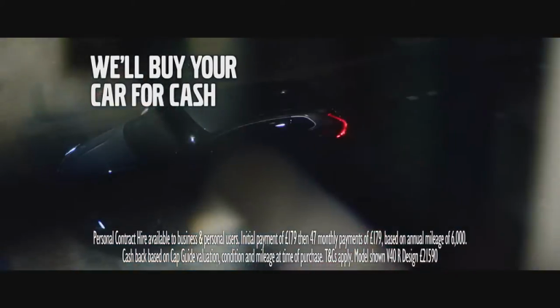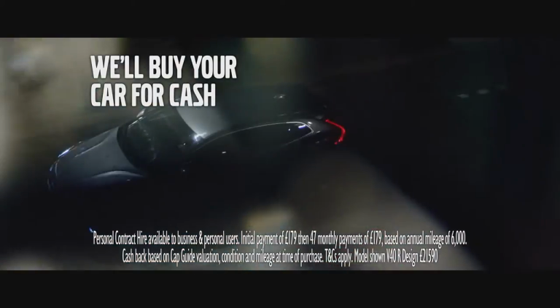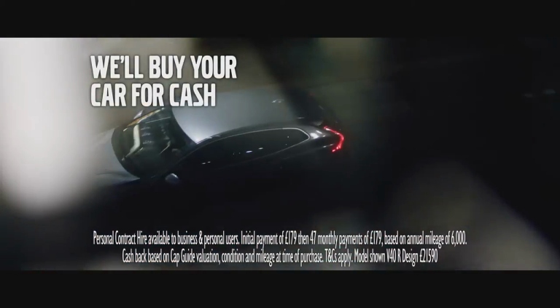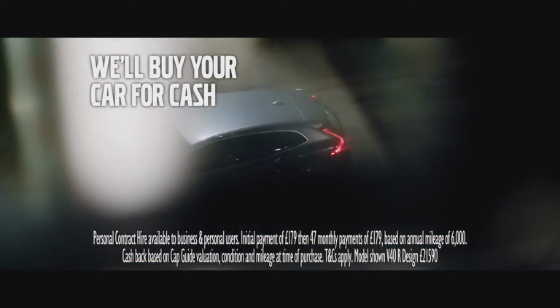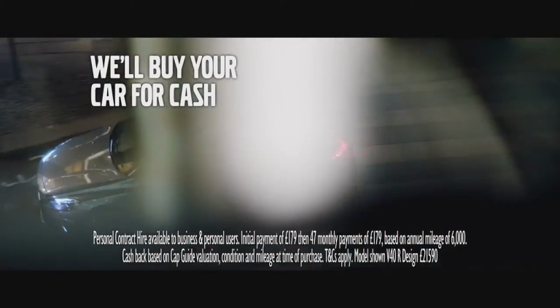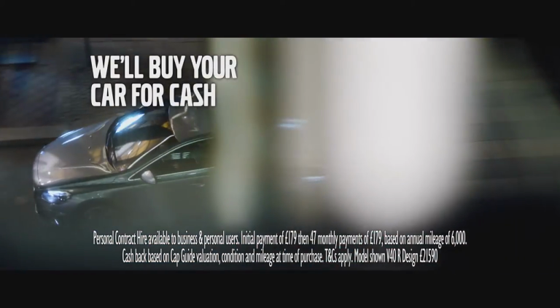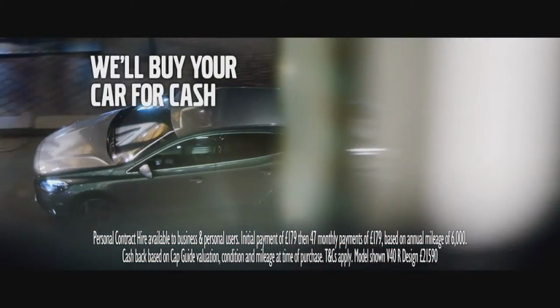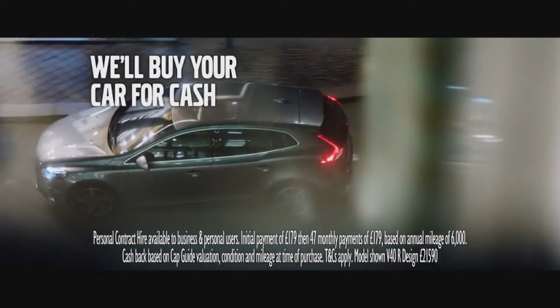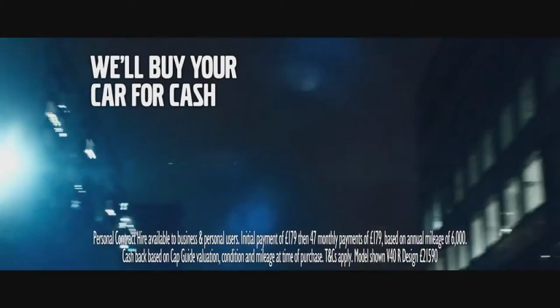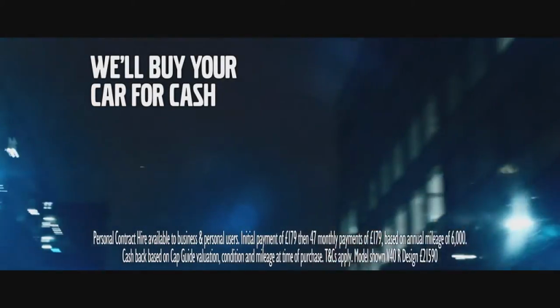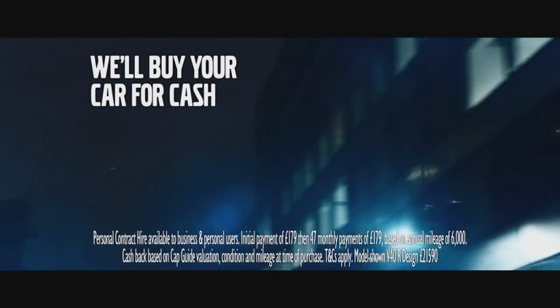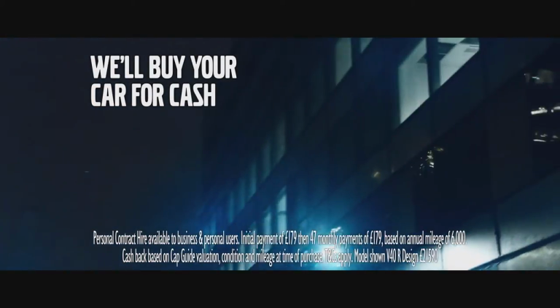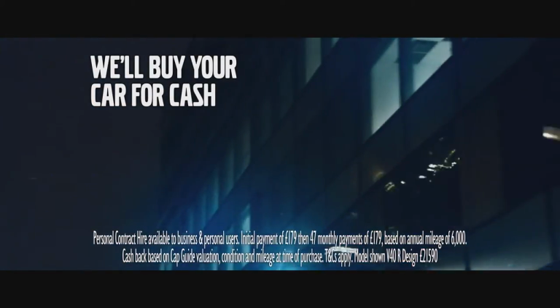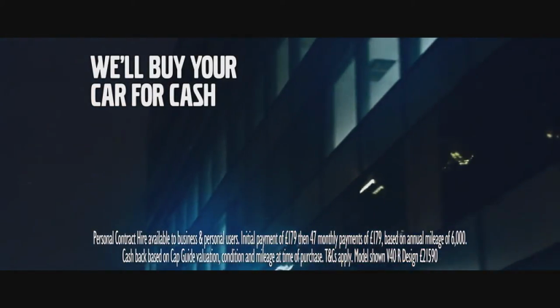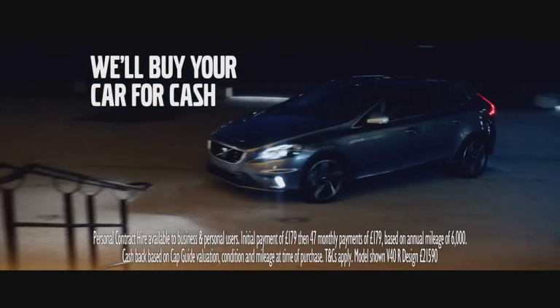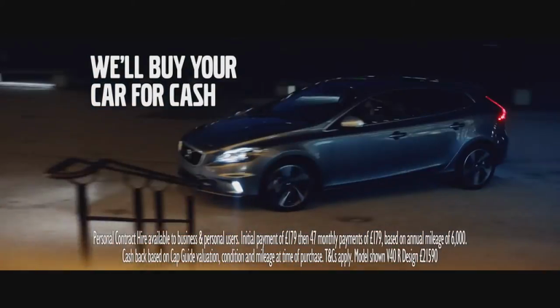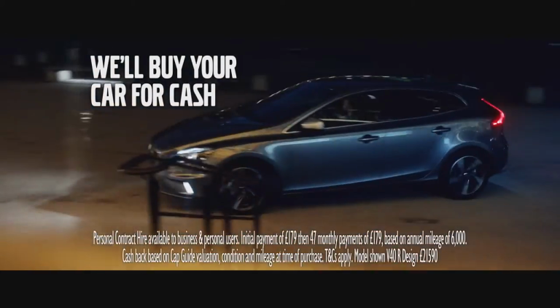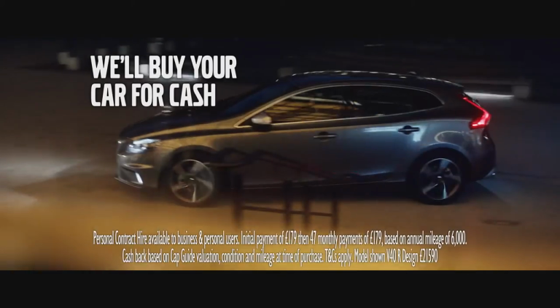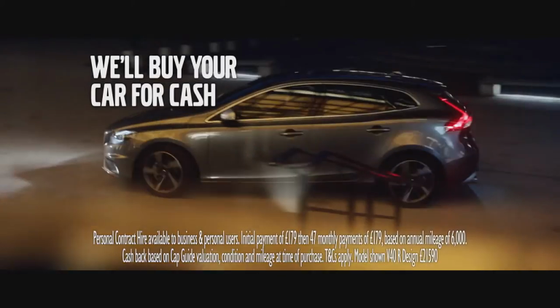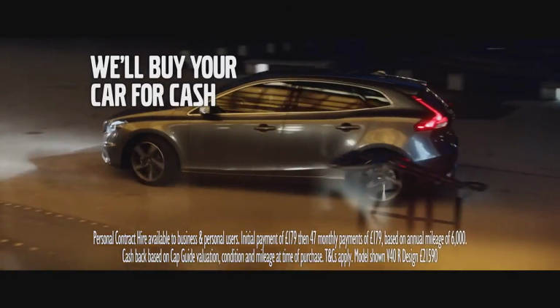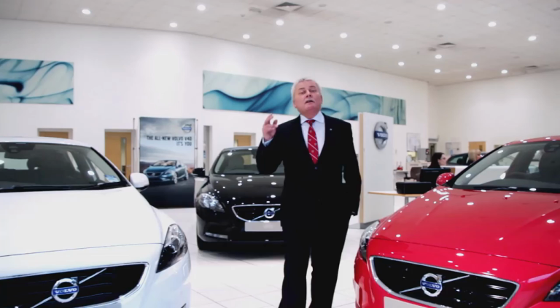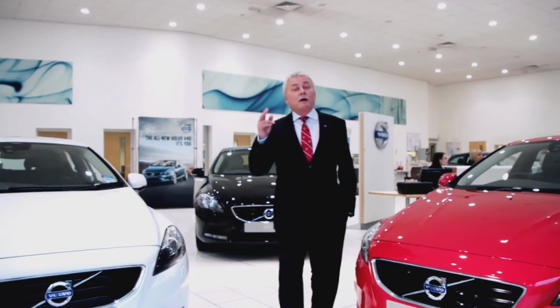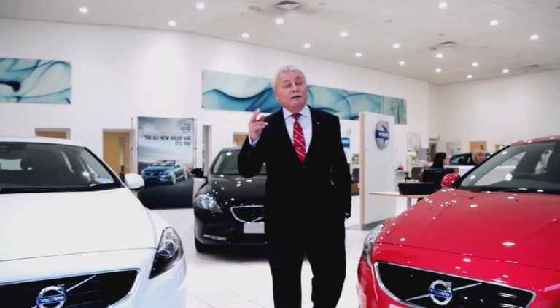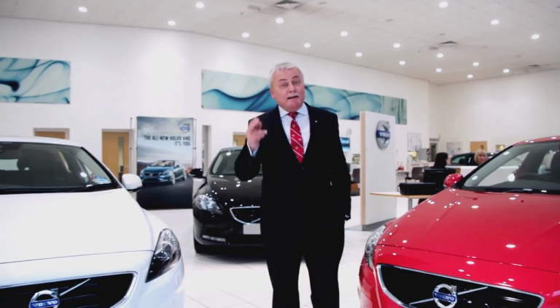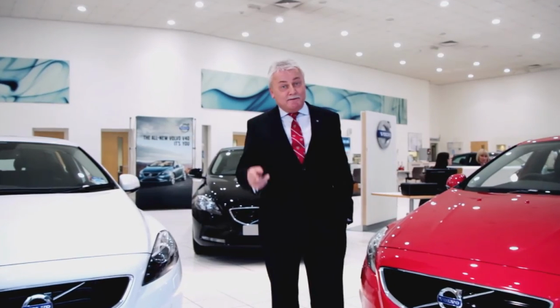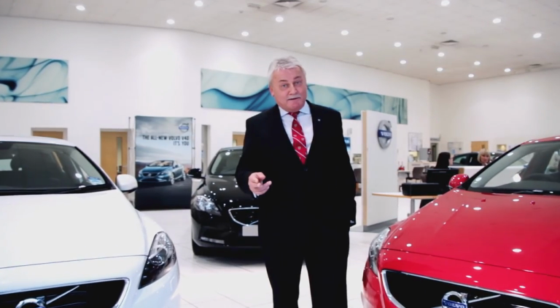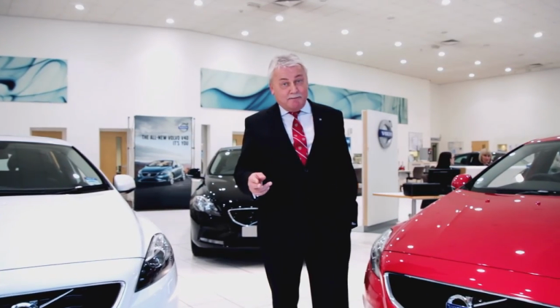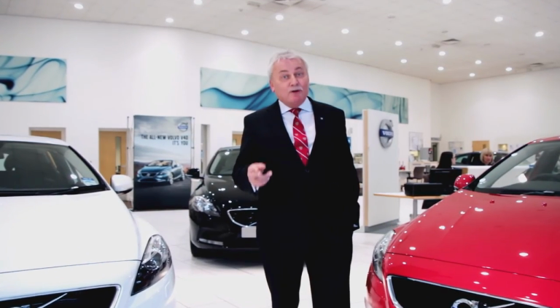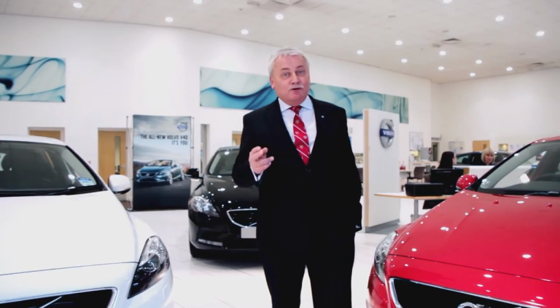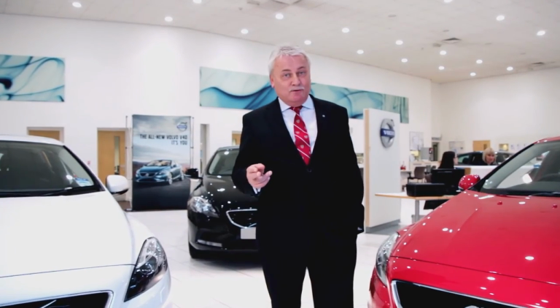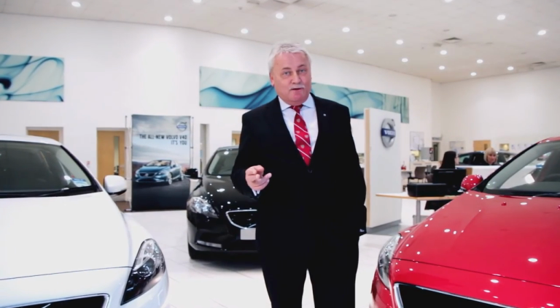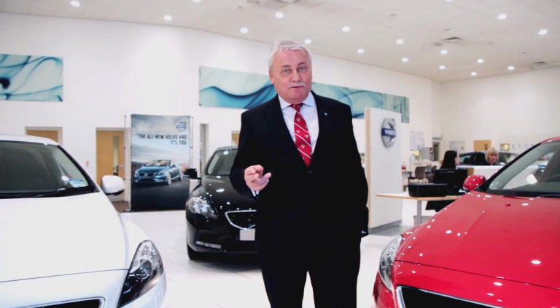This is one of the best Volvo deals we have ever done. Now really is the time to choose Volvo.